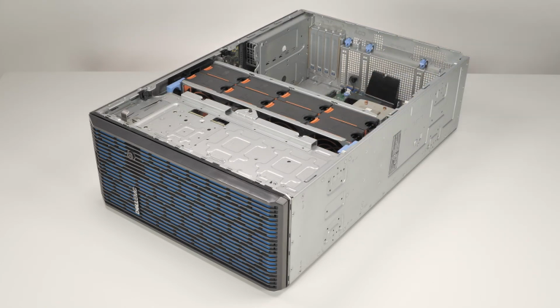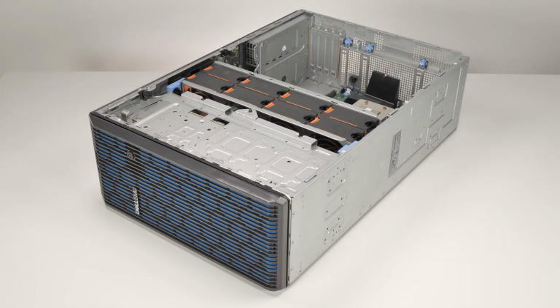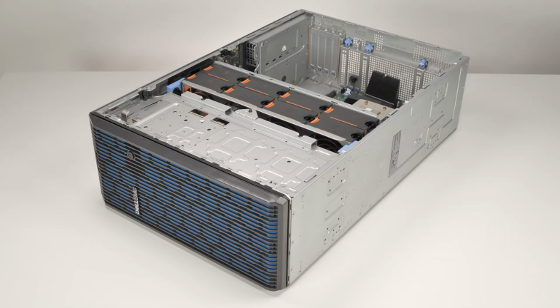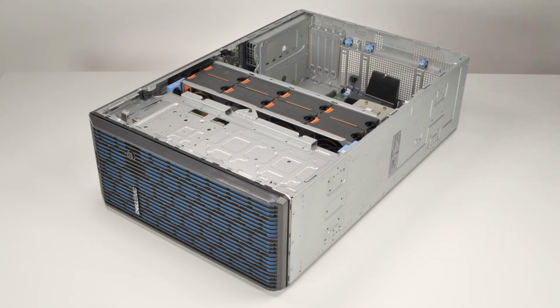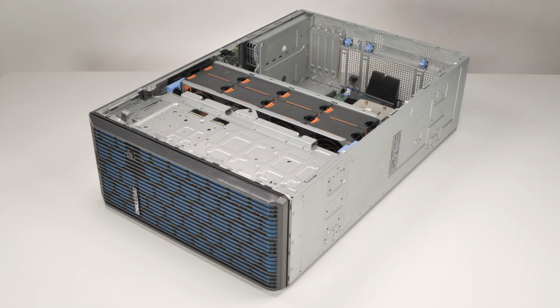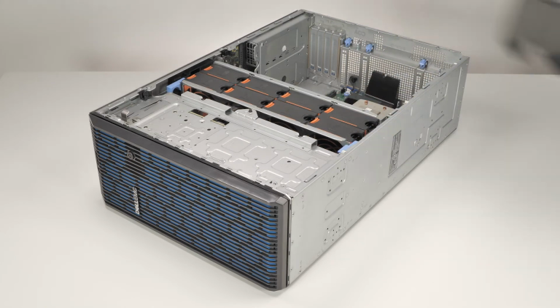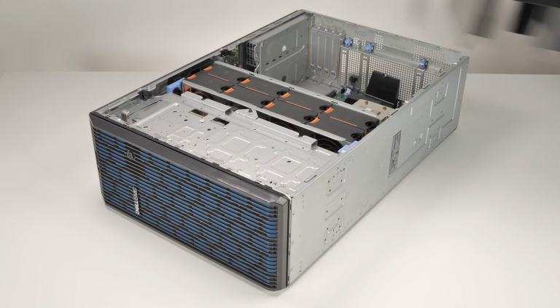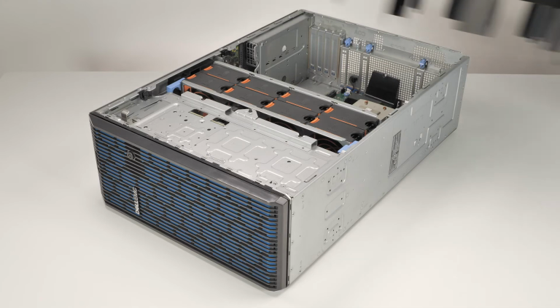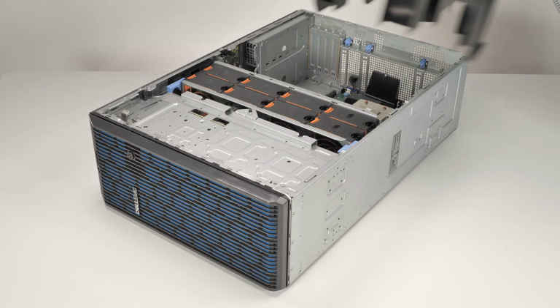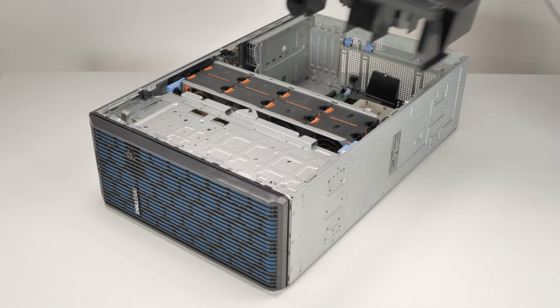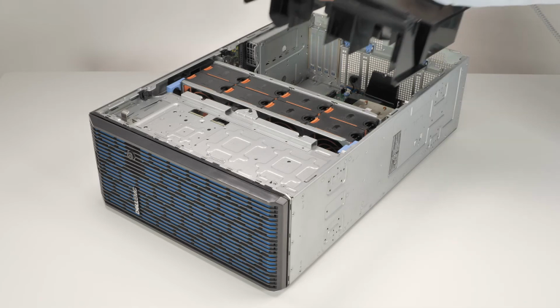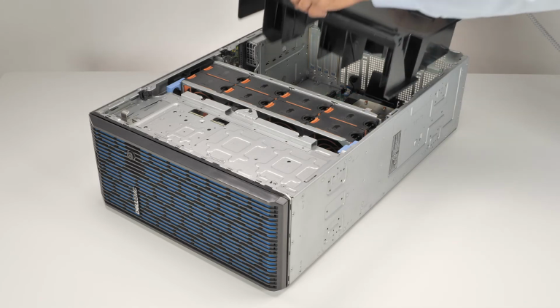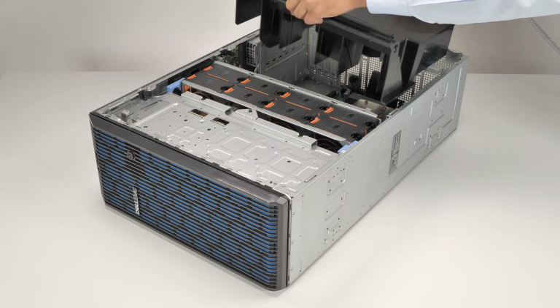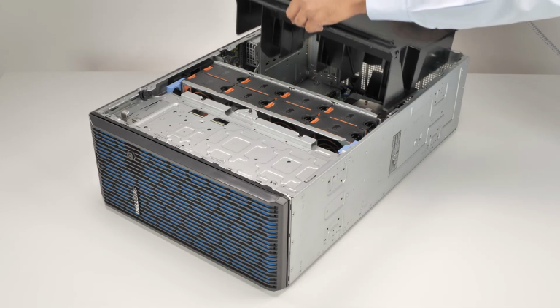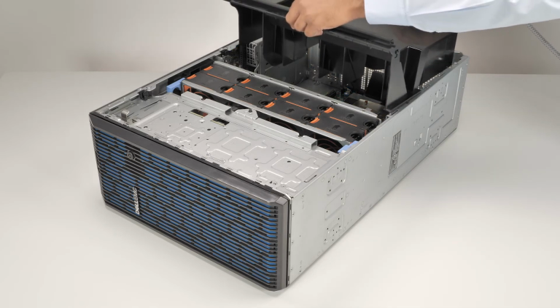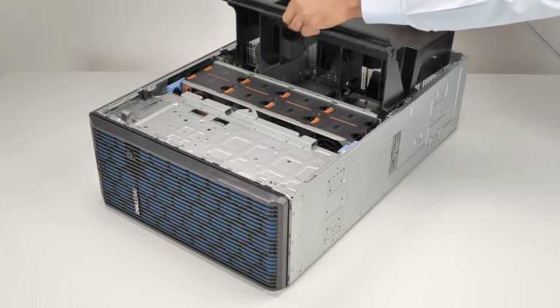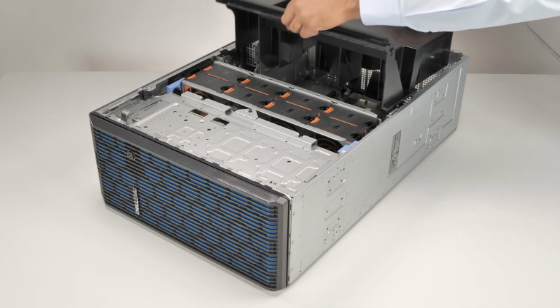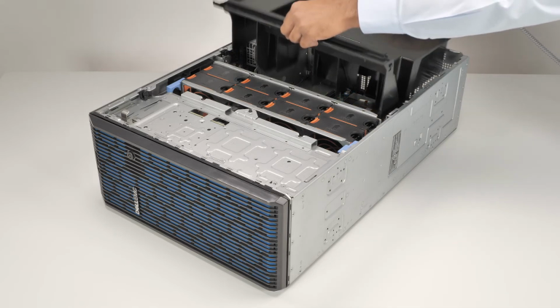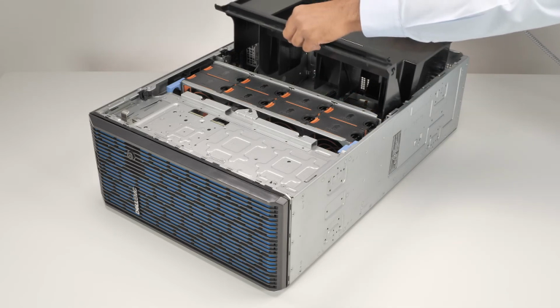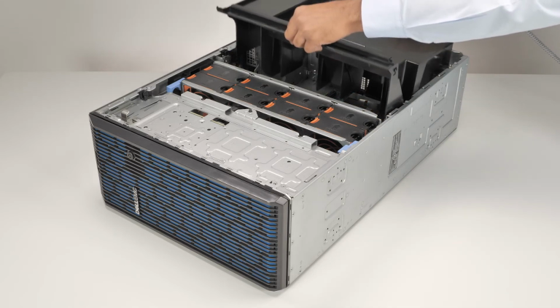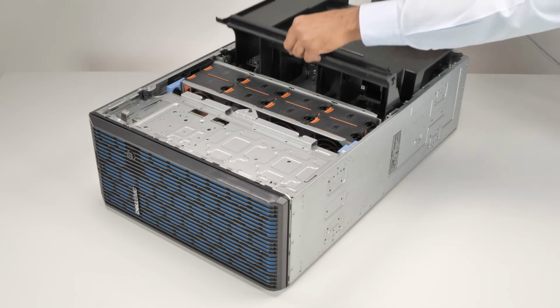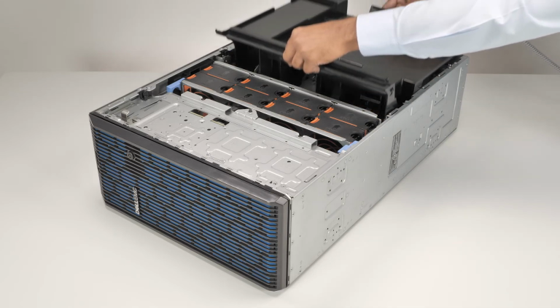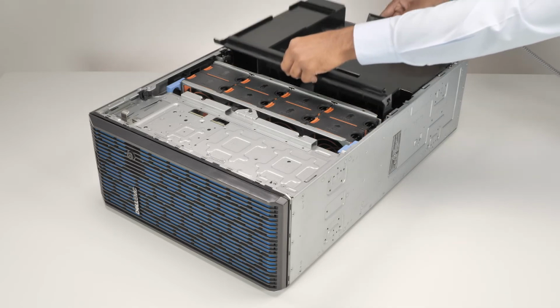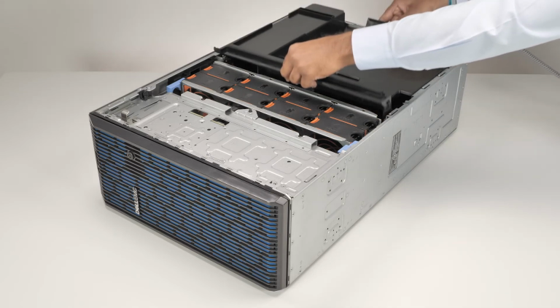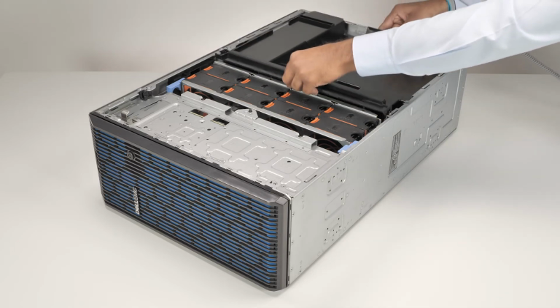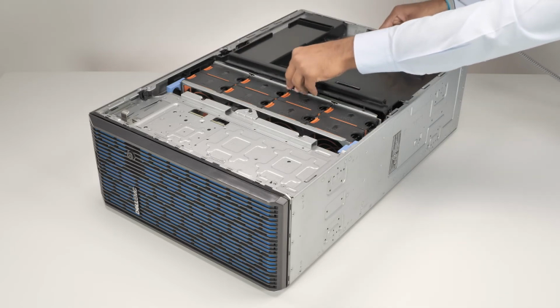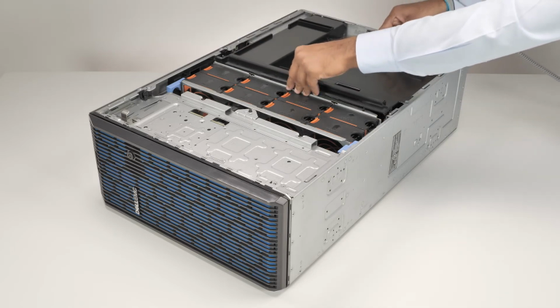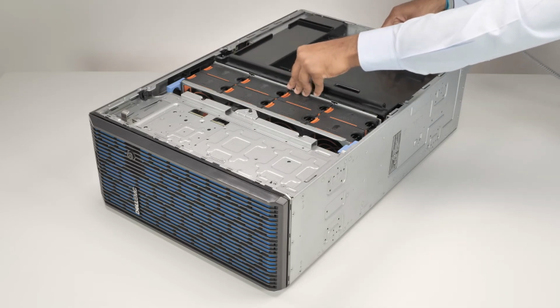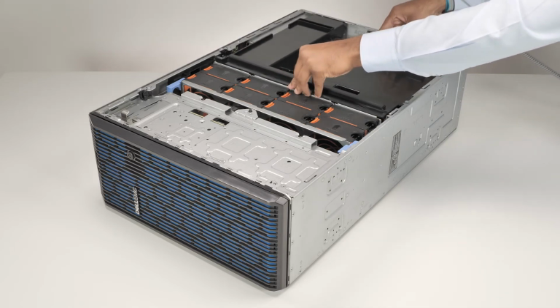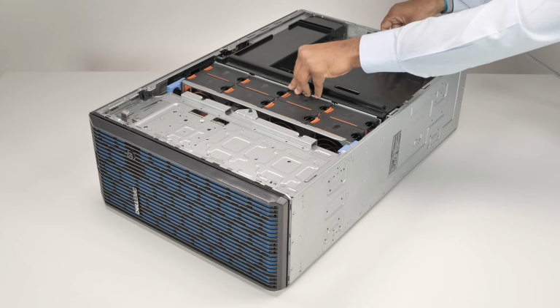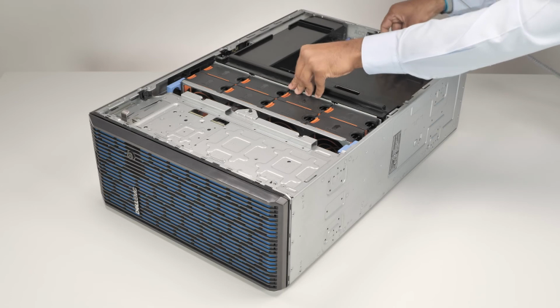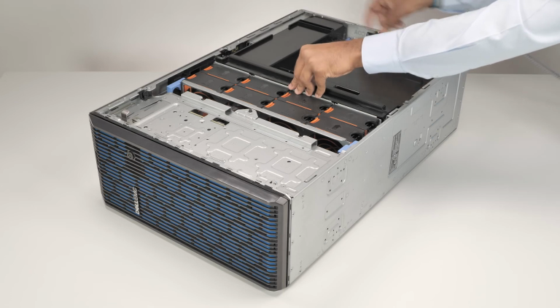To install the air shroud, align the air shroud with the guide pins in the system and lower it until it is firmly seated.